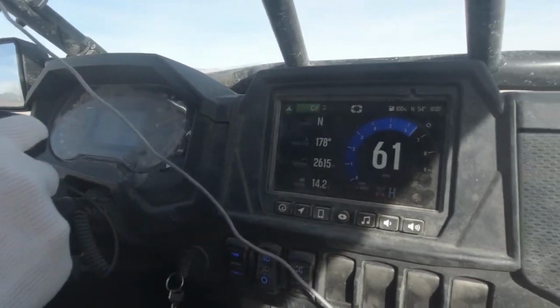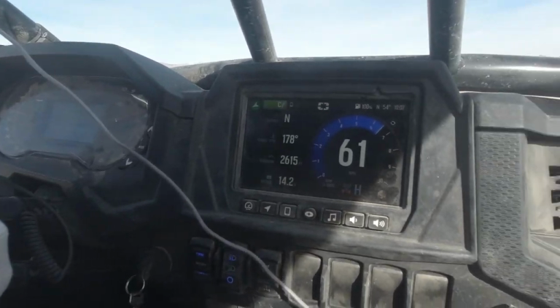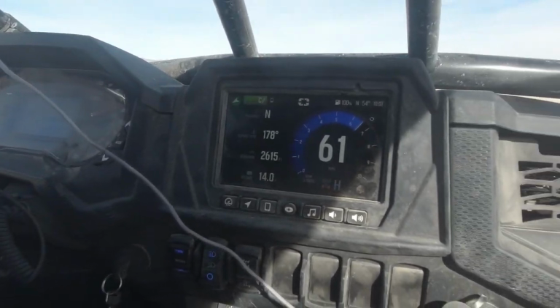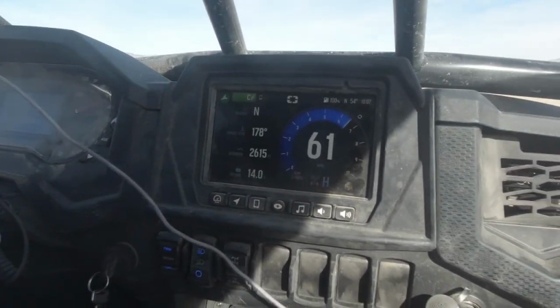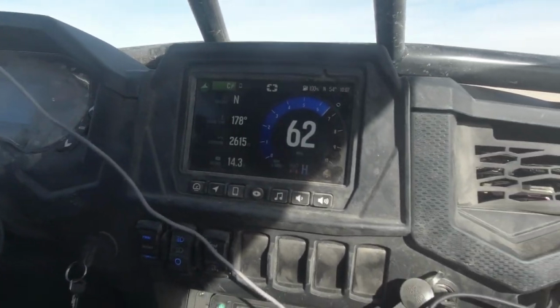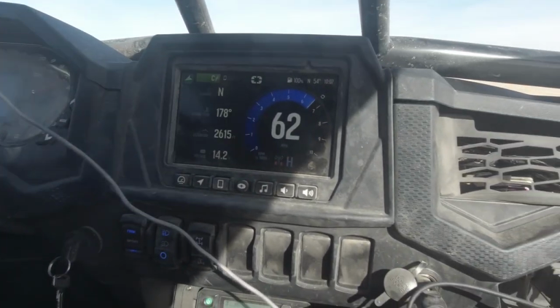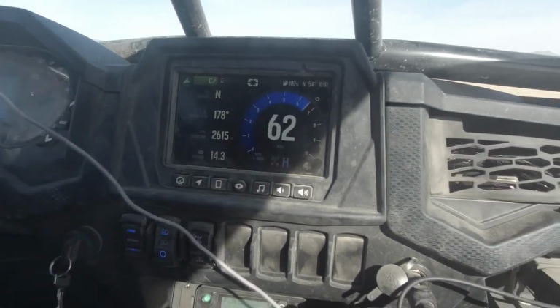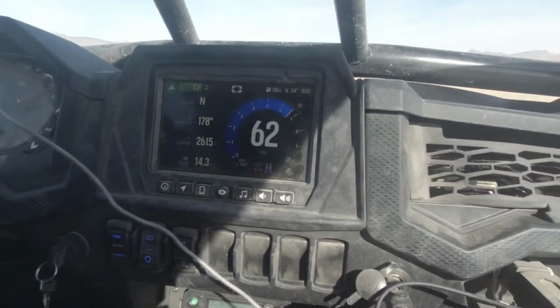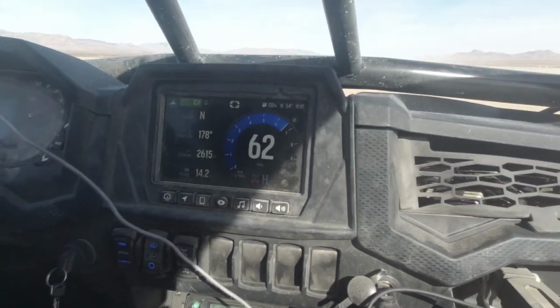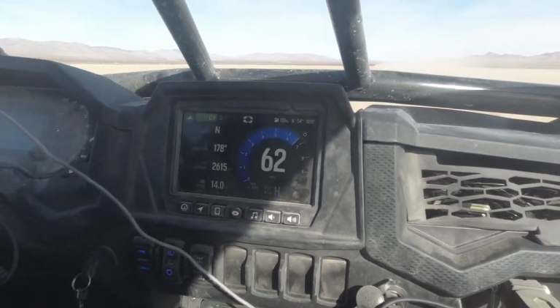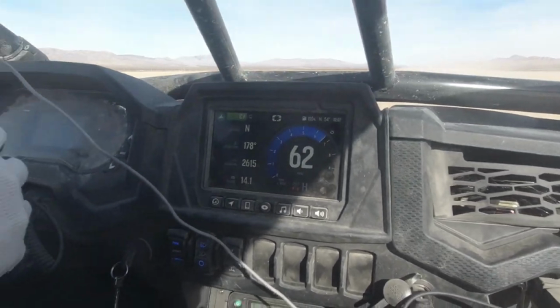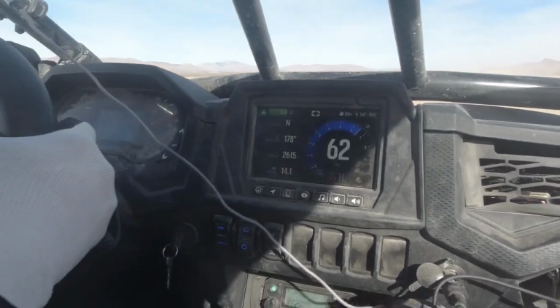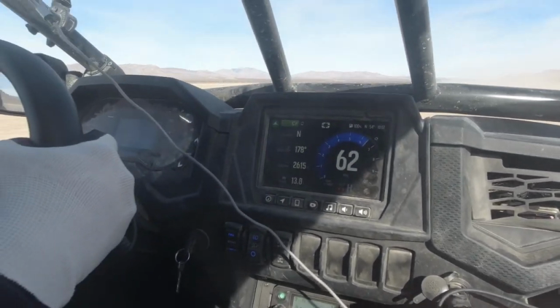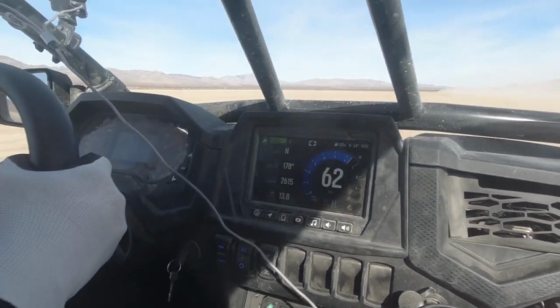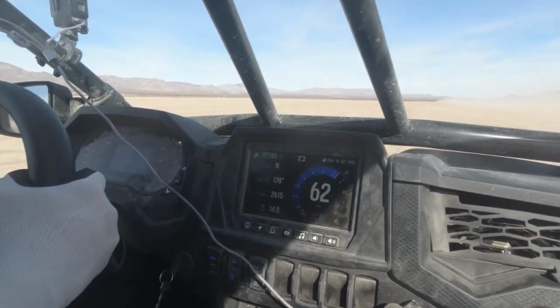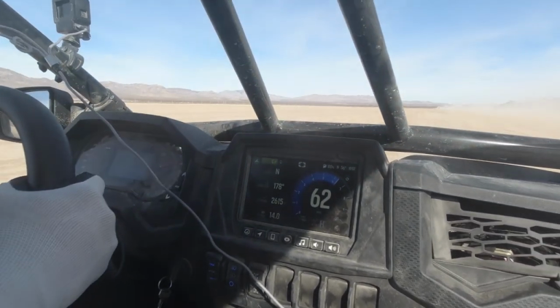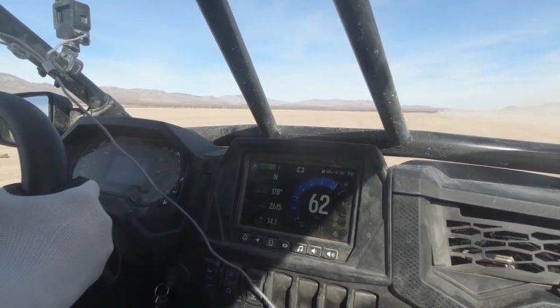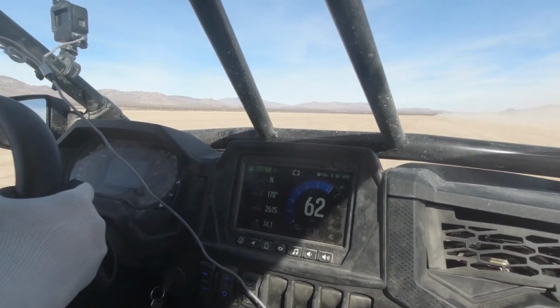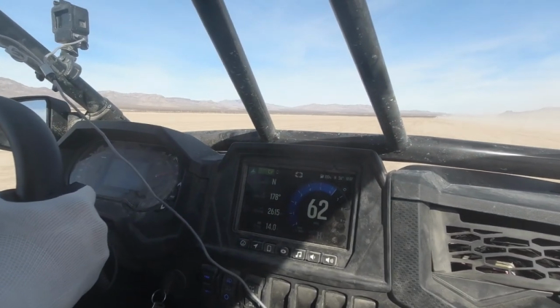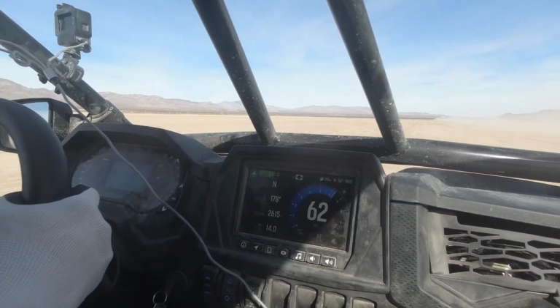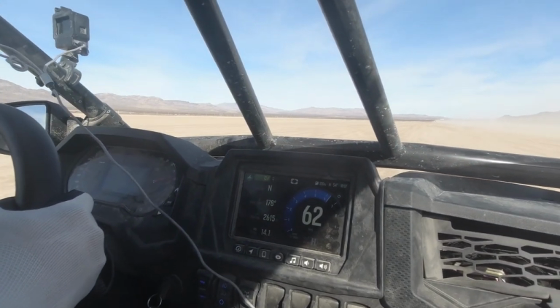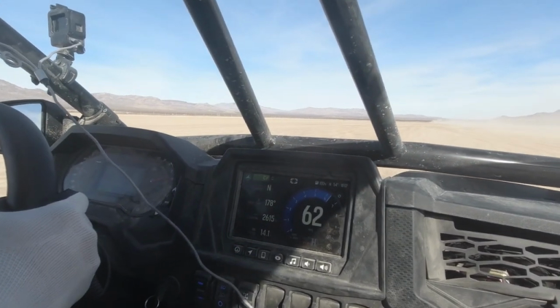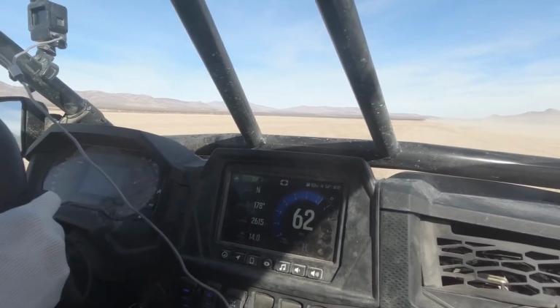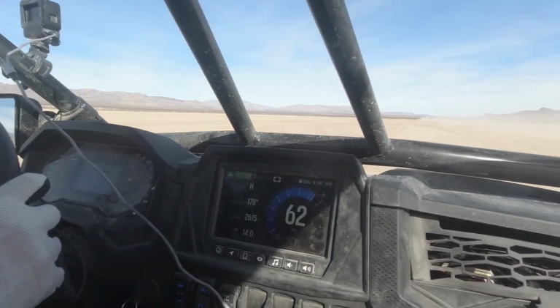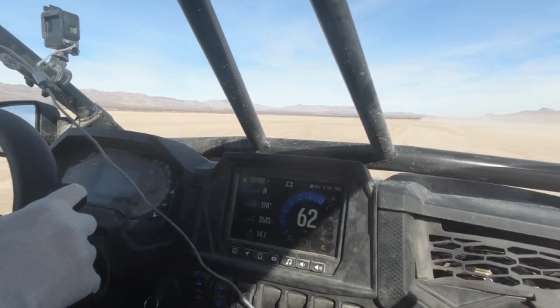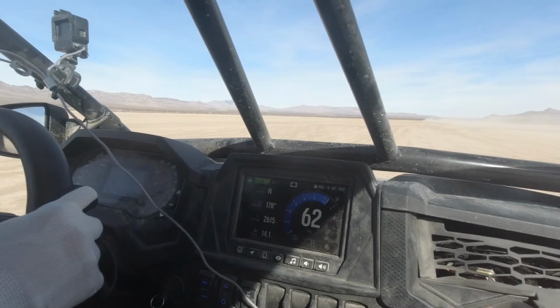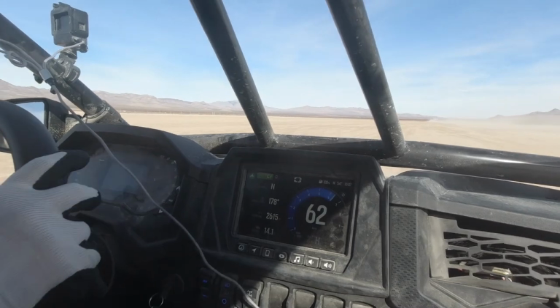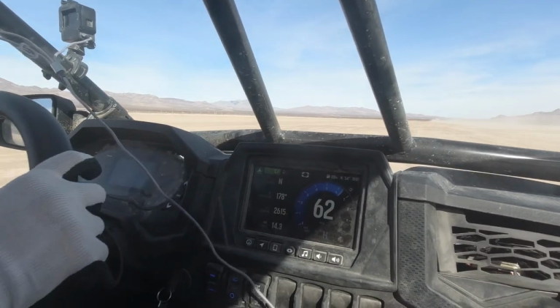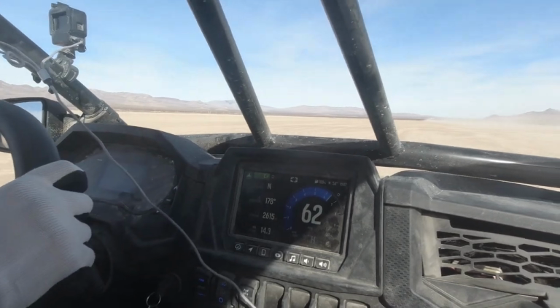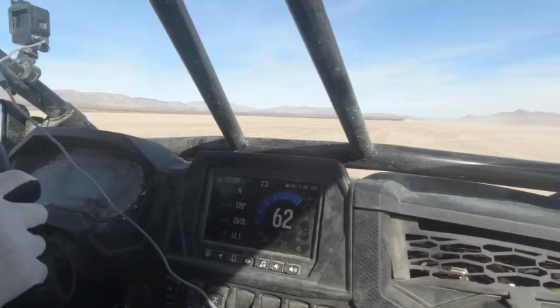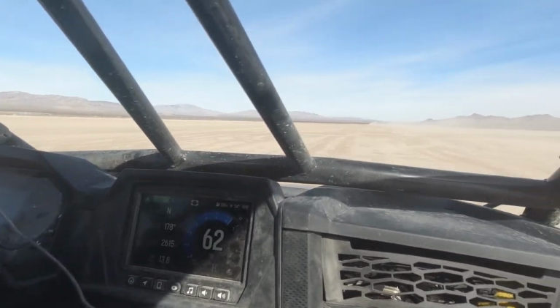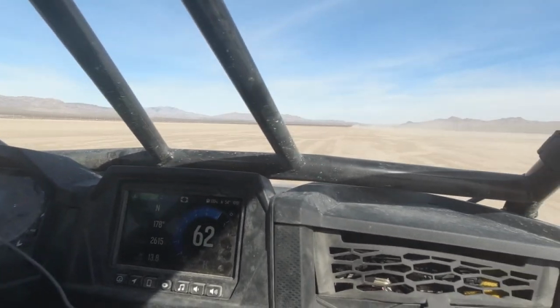Okay, there's a log sticking up here. Stay to the right. Okay, stay to the right.